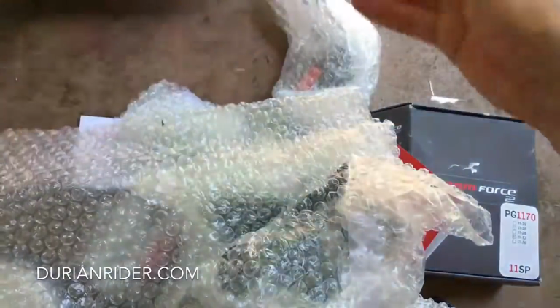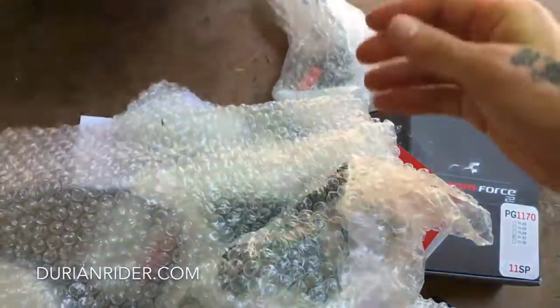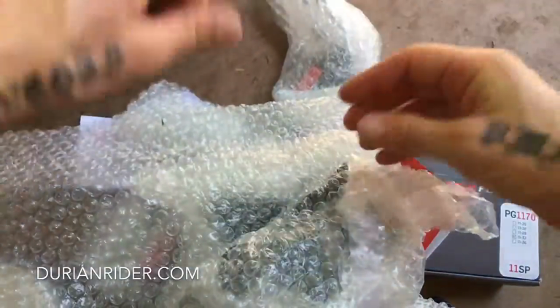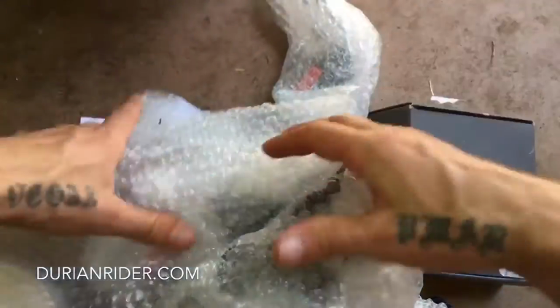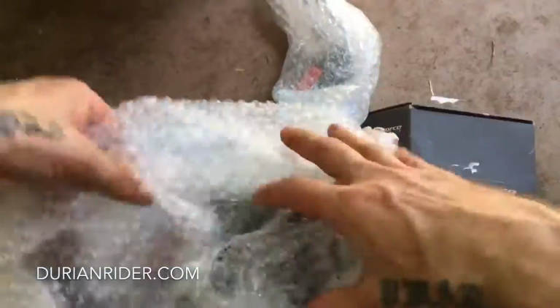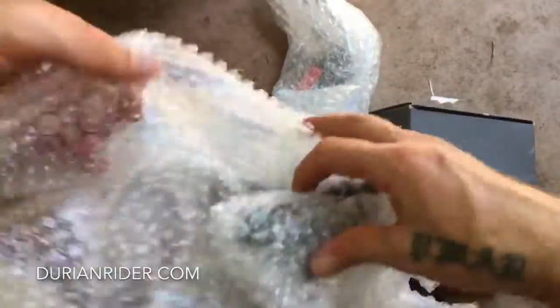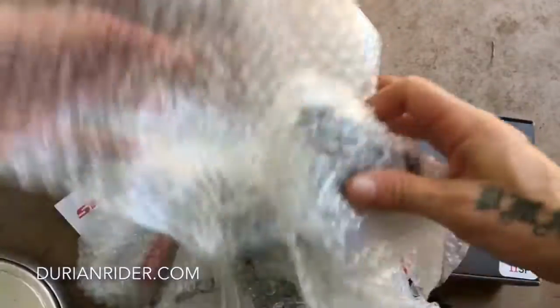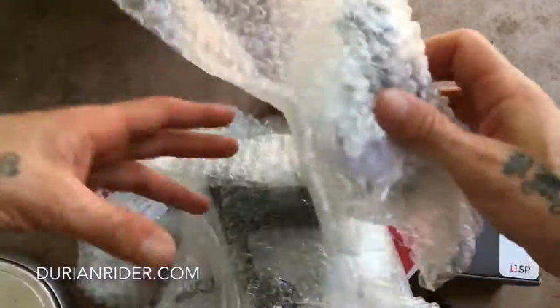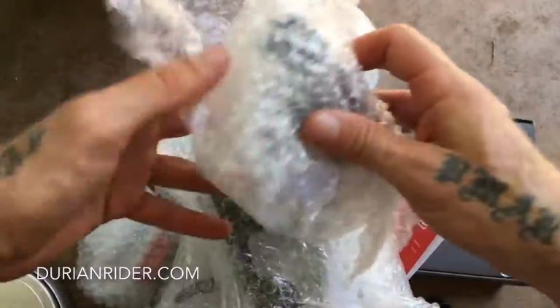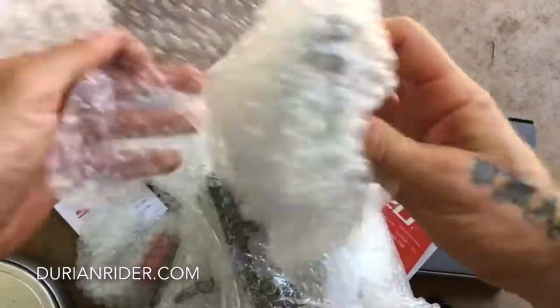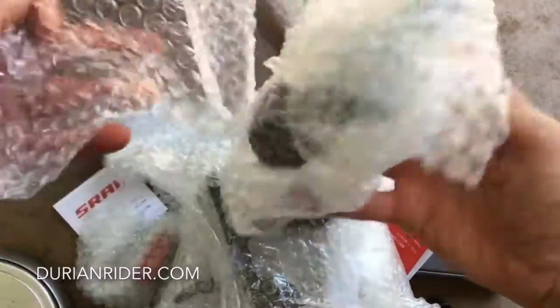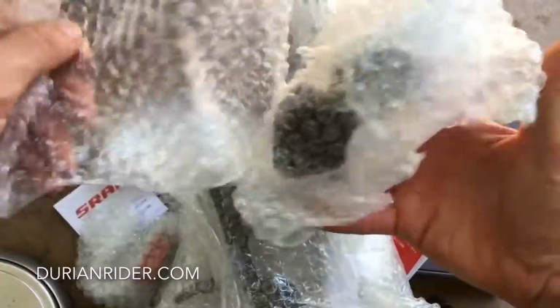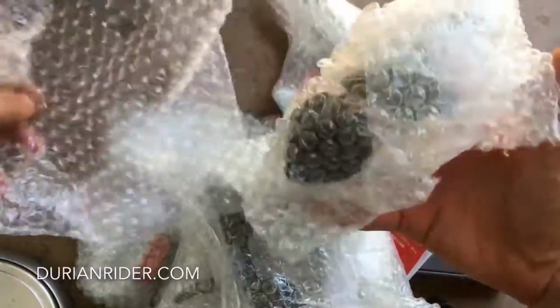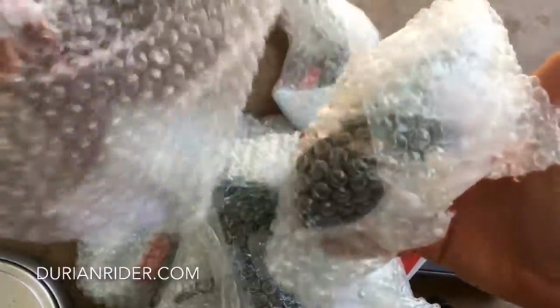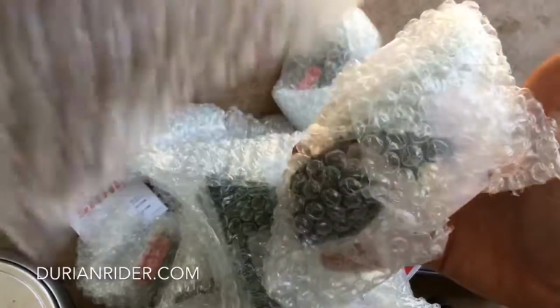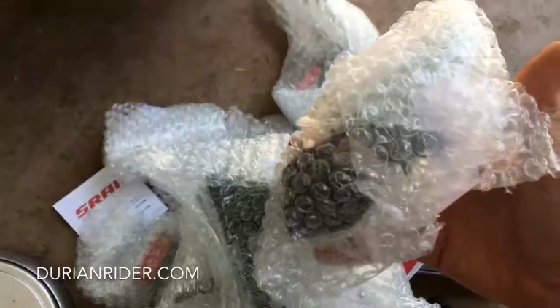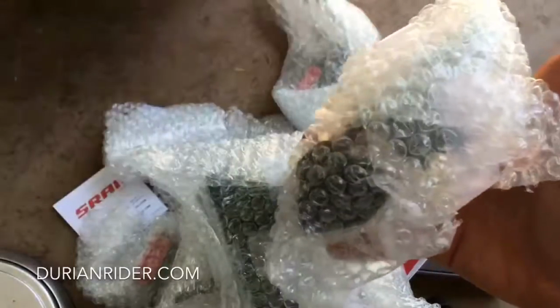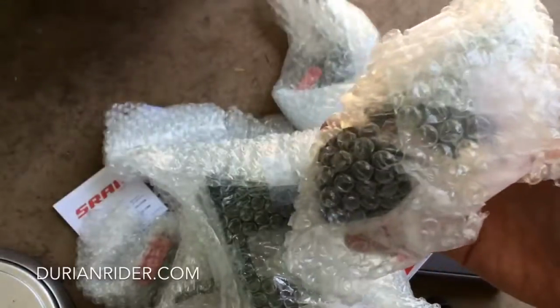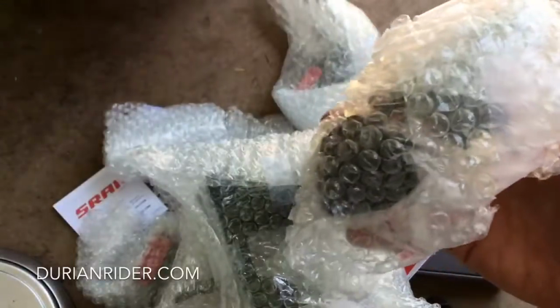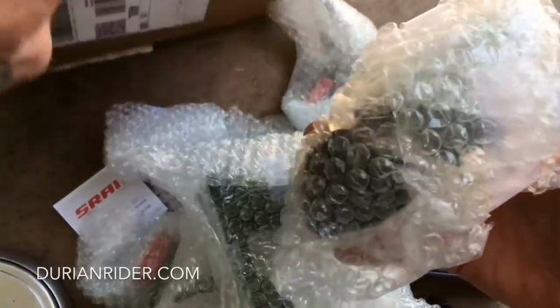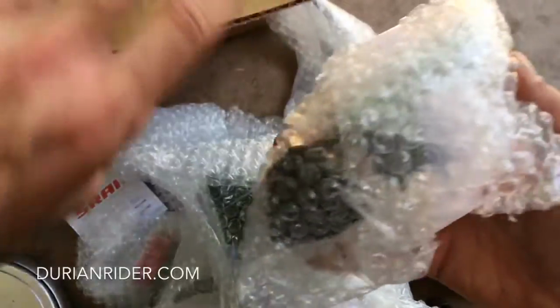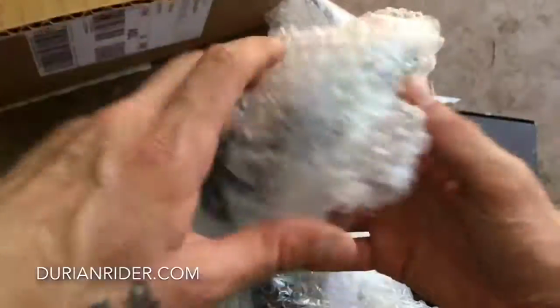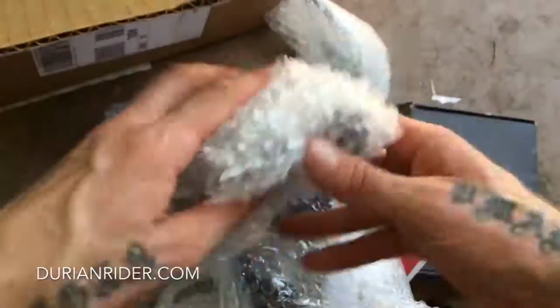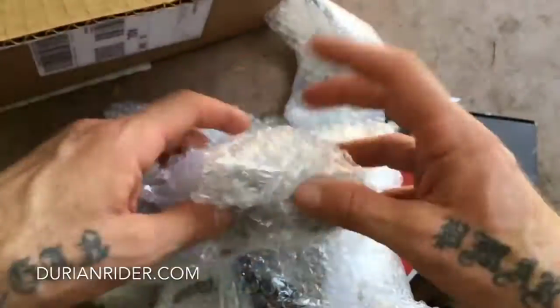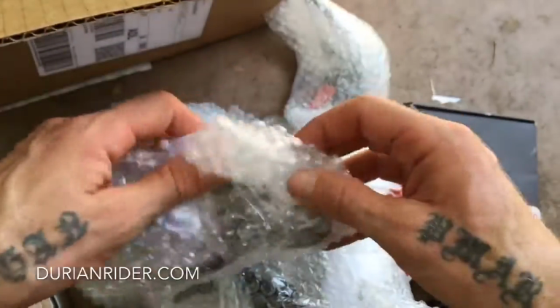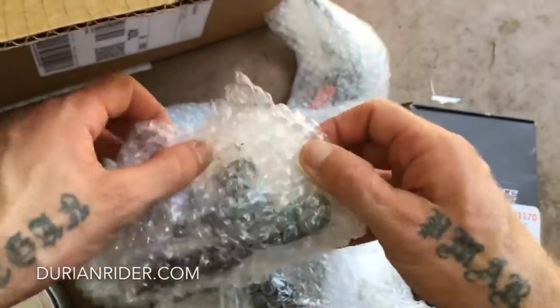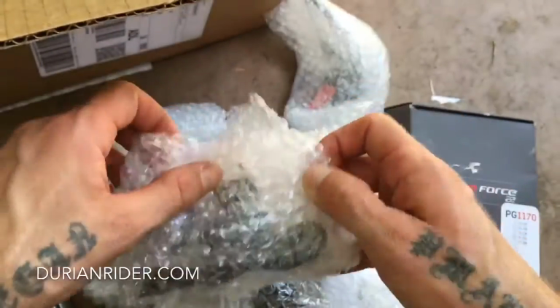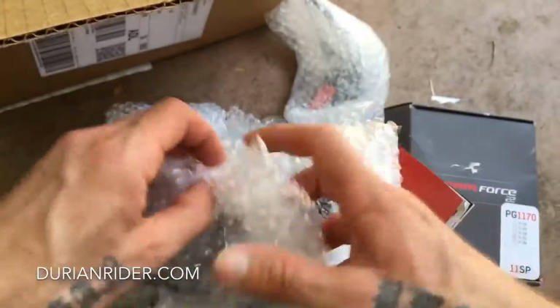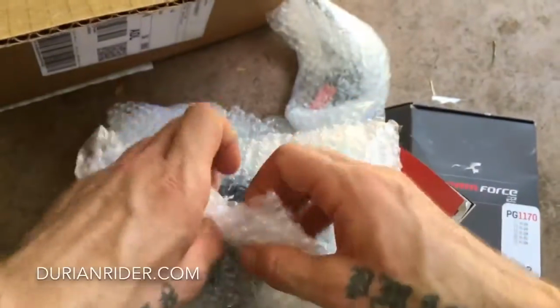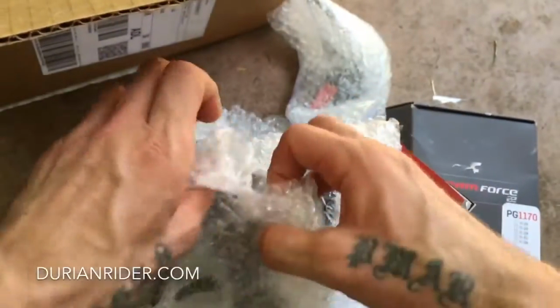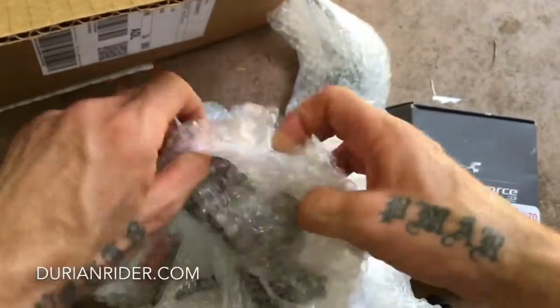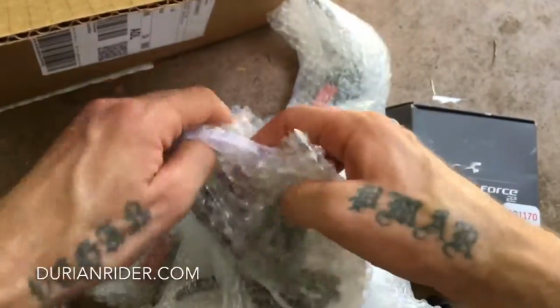We're good. And we're going to recycle this bubble wrap — you know, I like to recycle stuff.